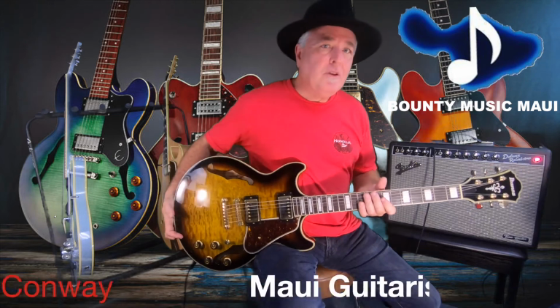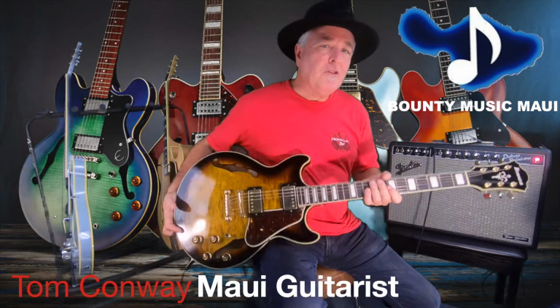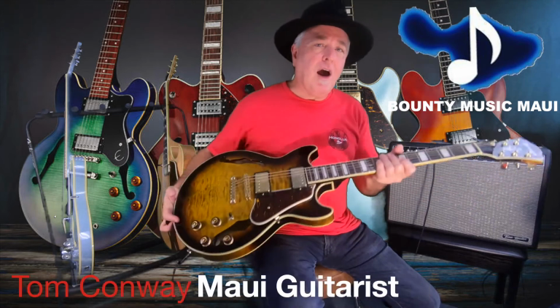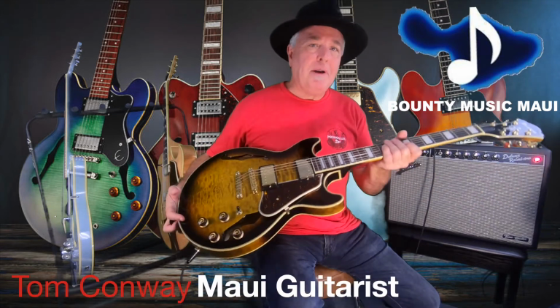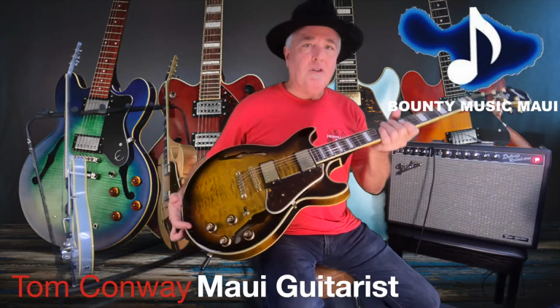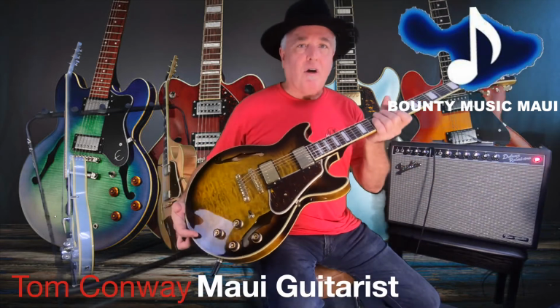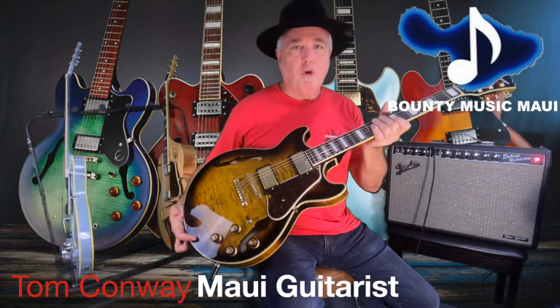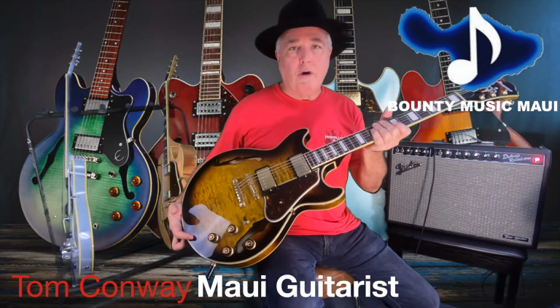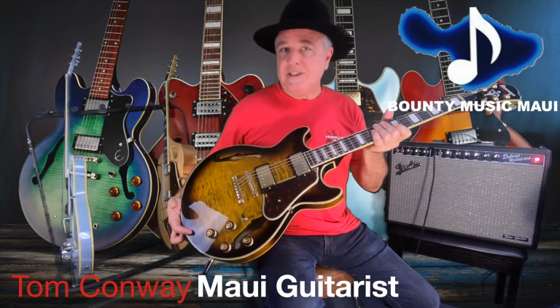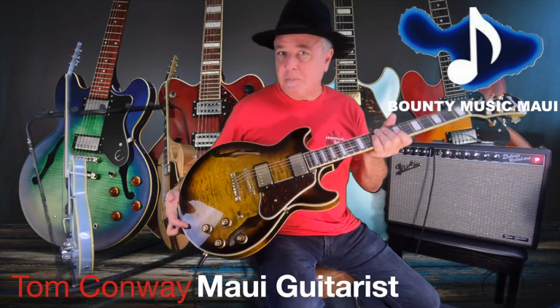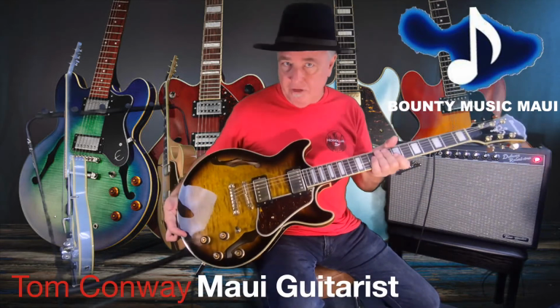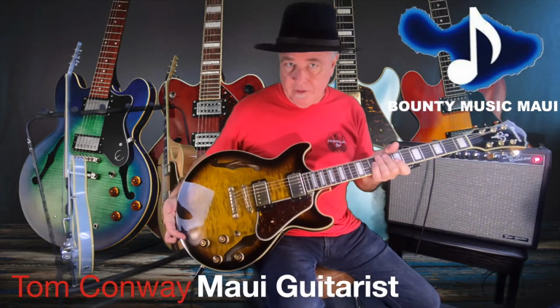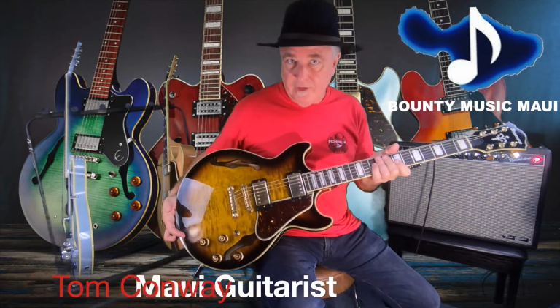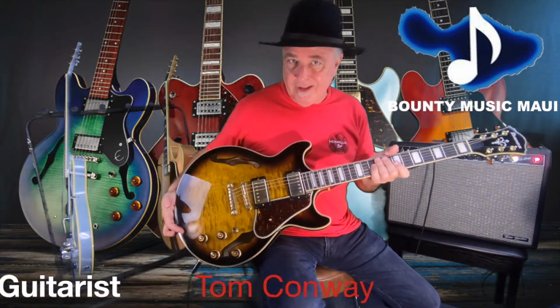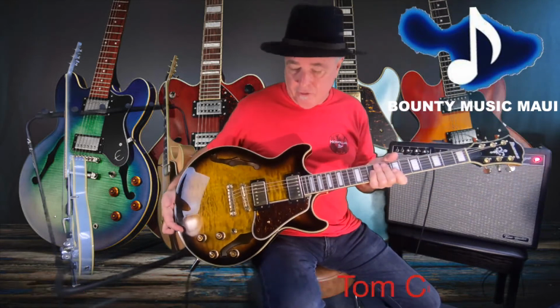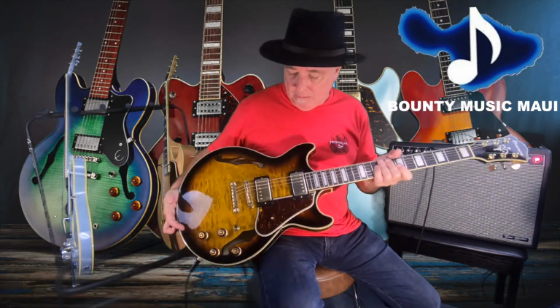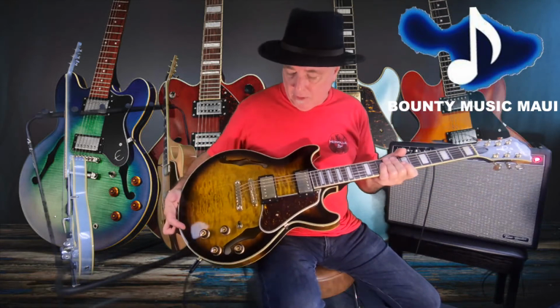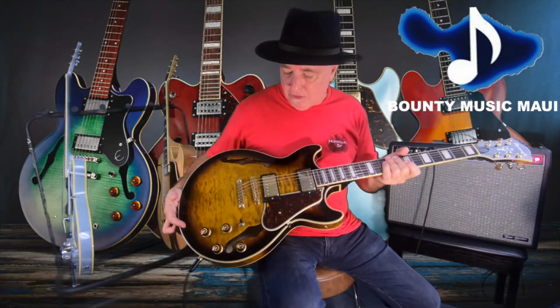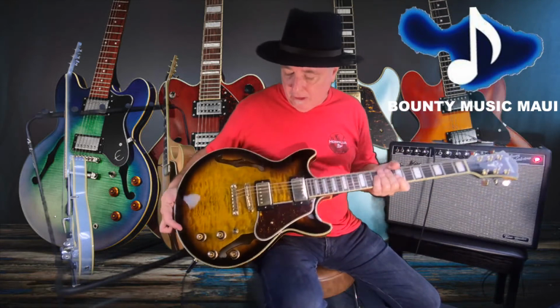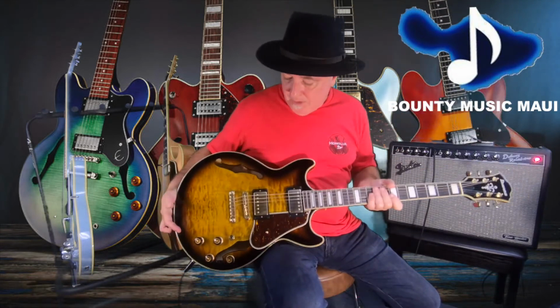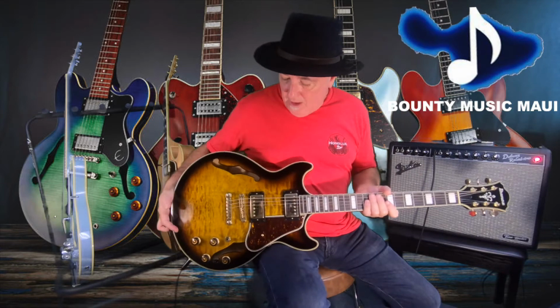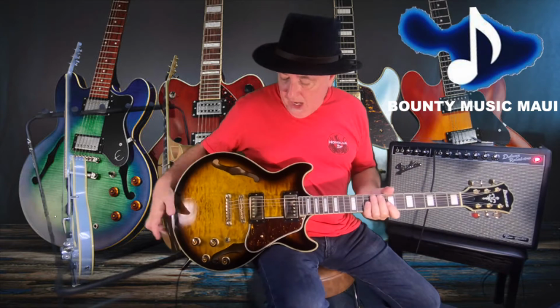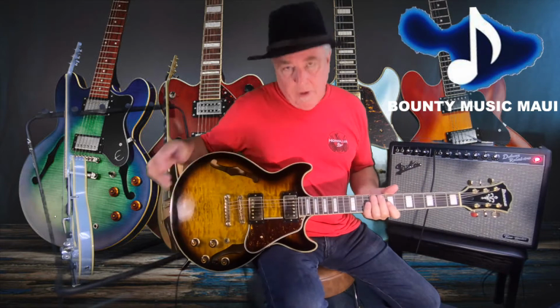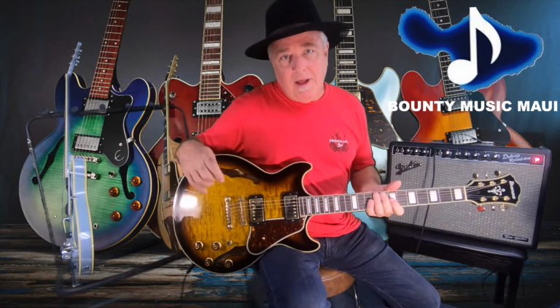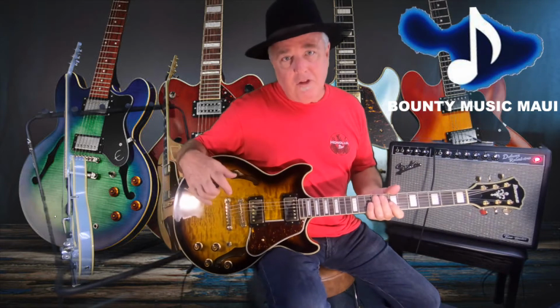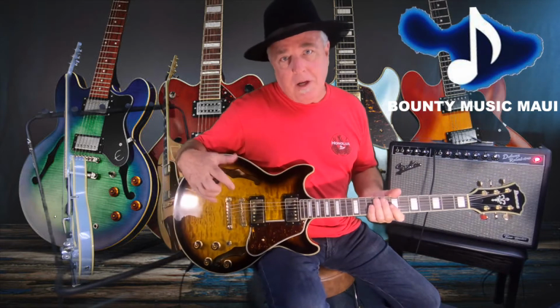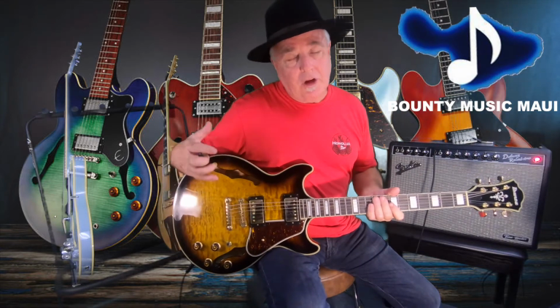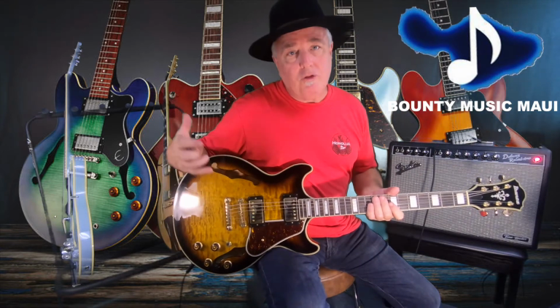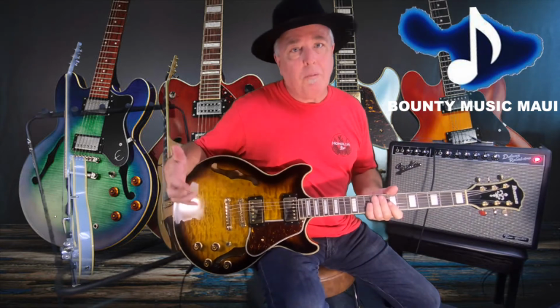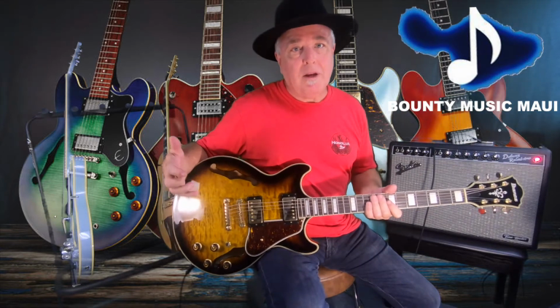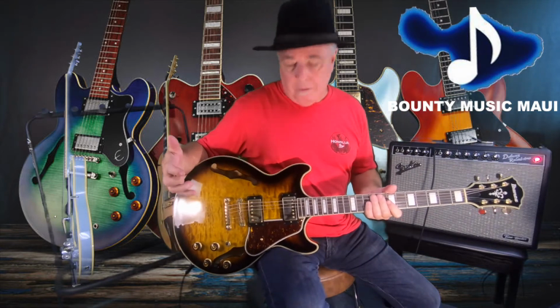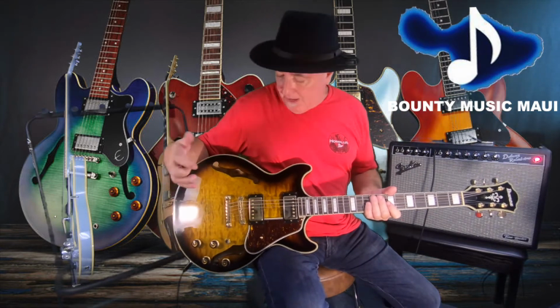This is the Ibanez Artcore Expressionist 6-string model guitar. I really like this because it can do so many different things.